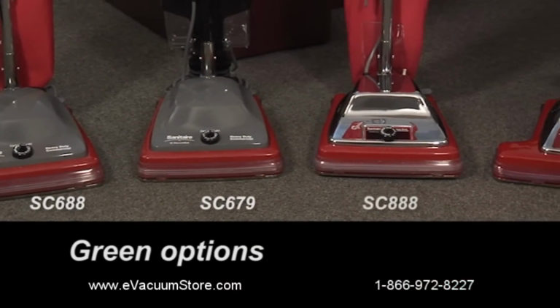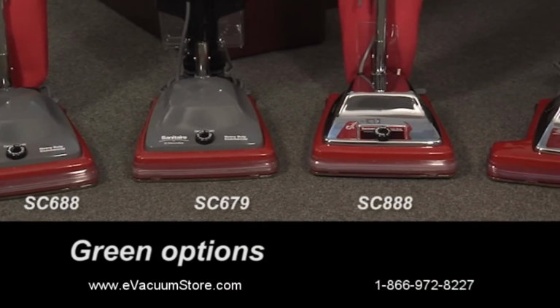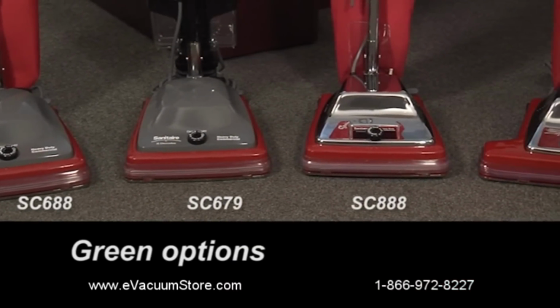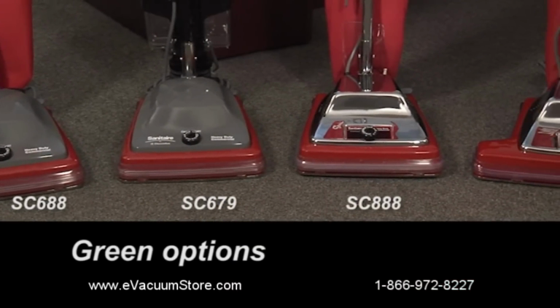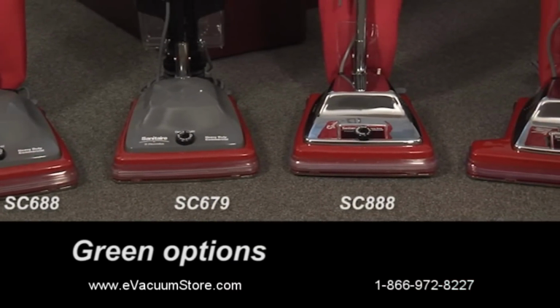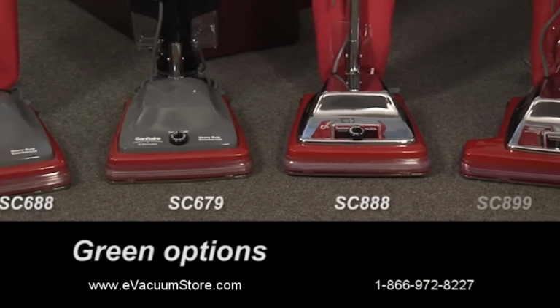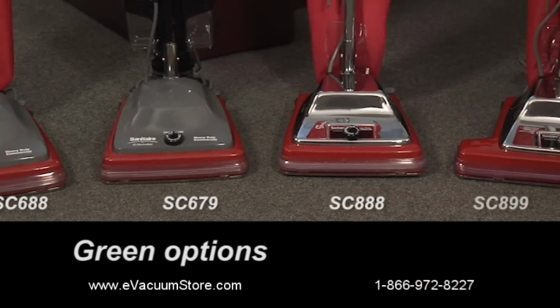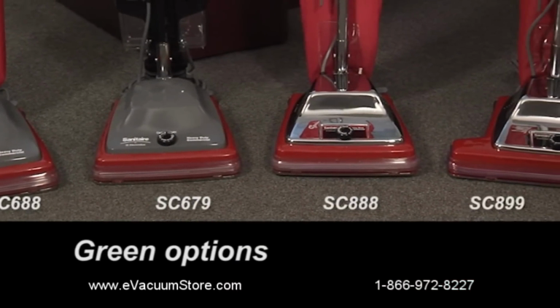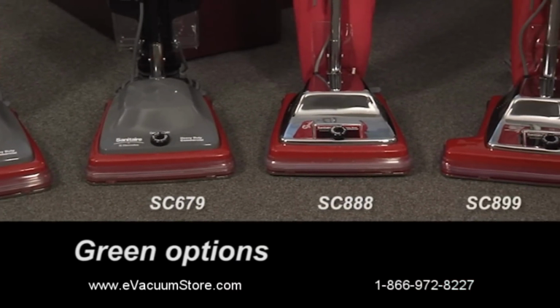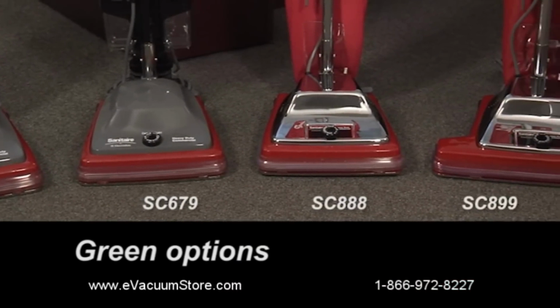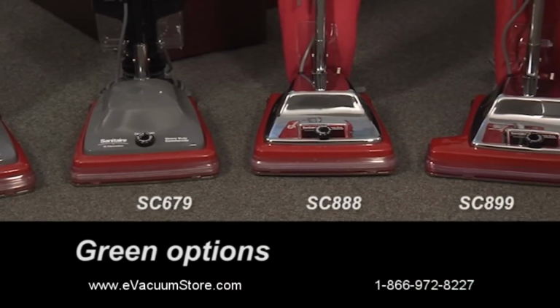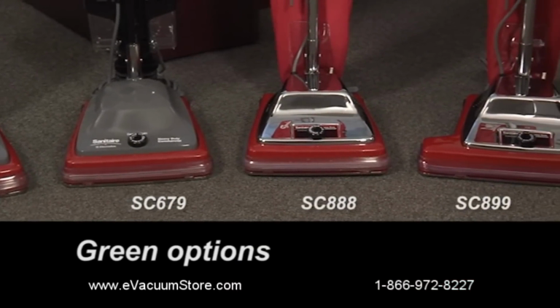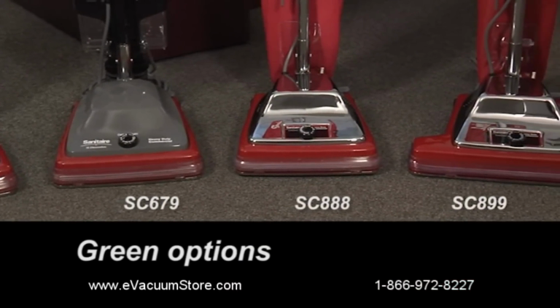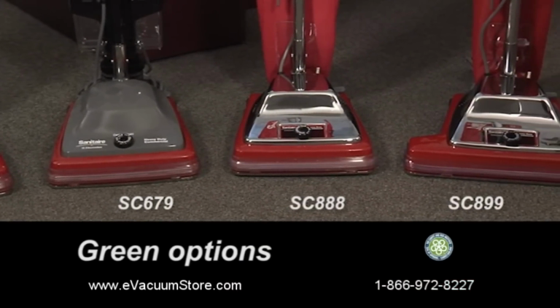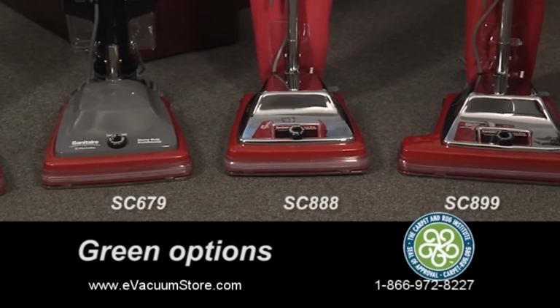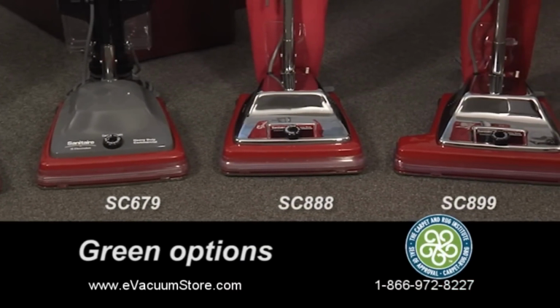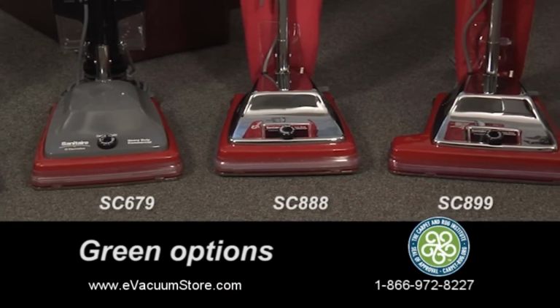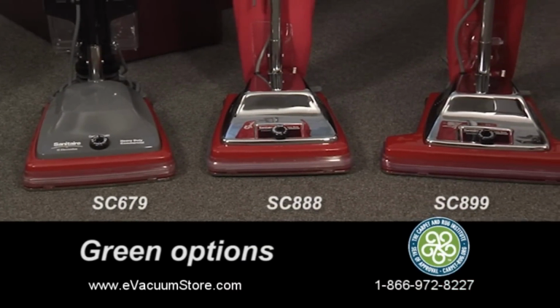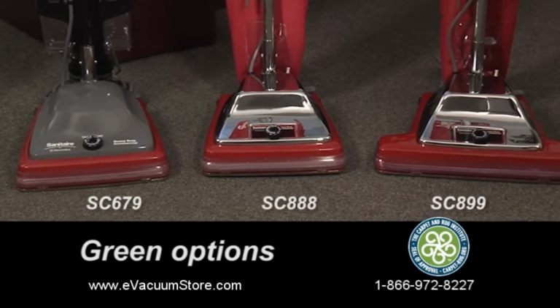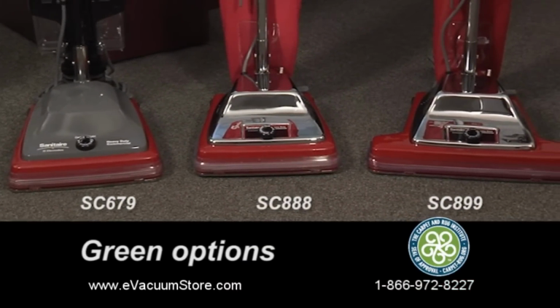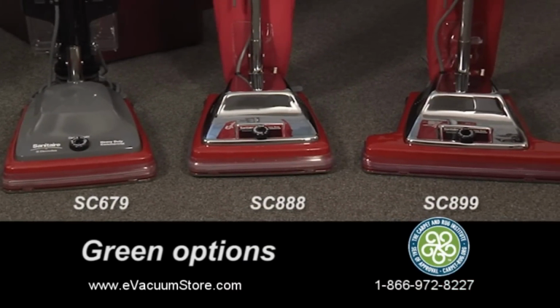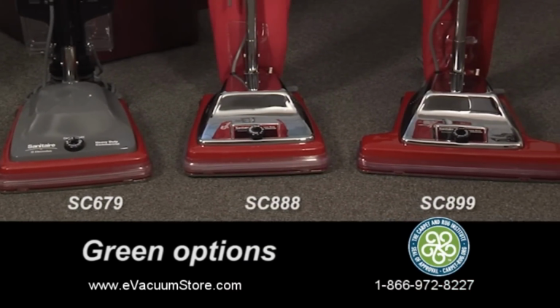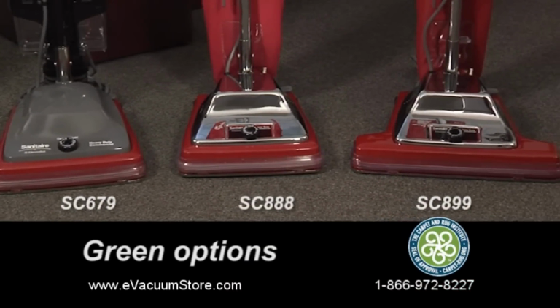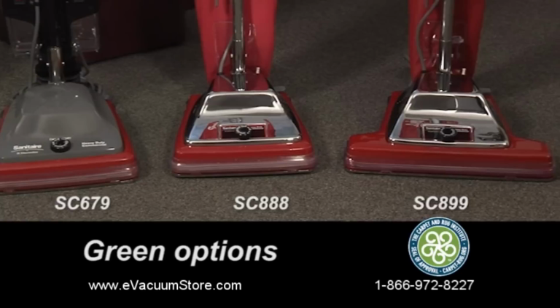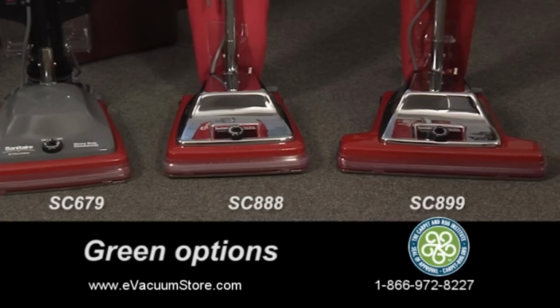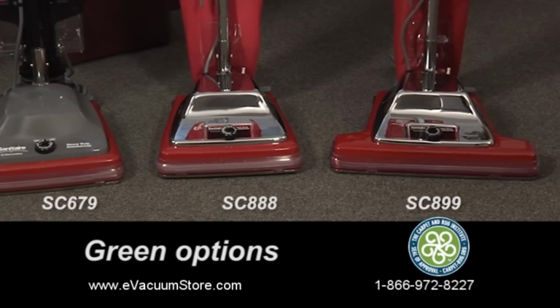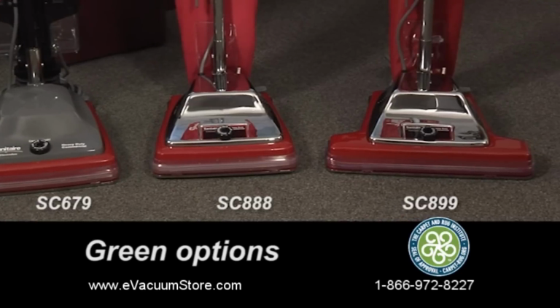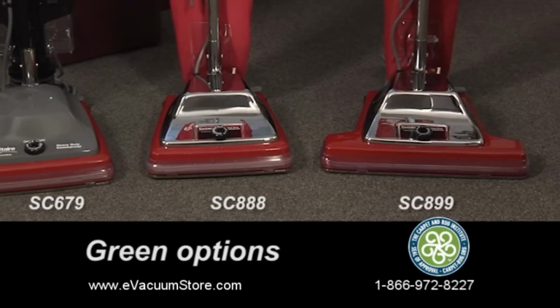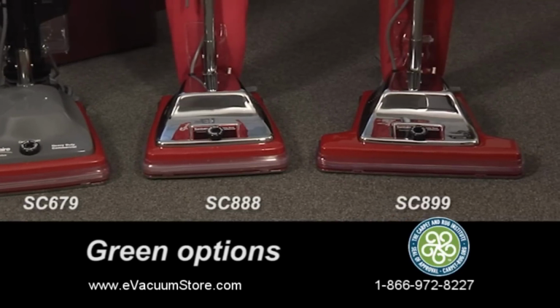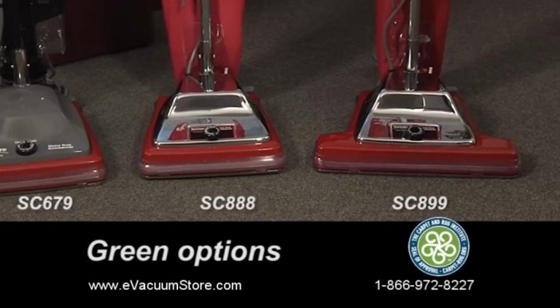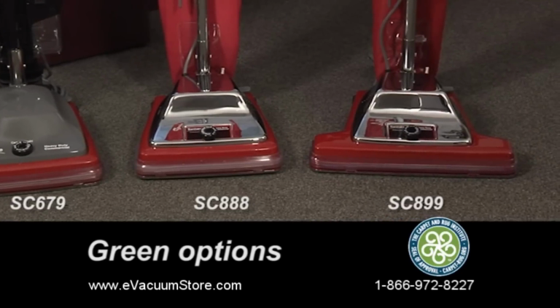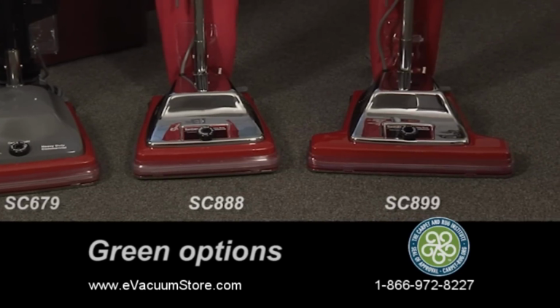For greener cleaning options in our traditional line, check out the SC-688, the SC-888, and the SC-899.